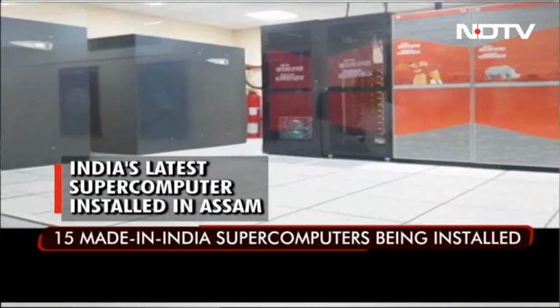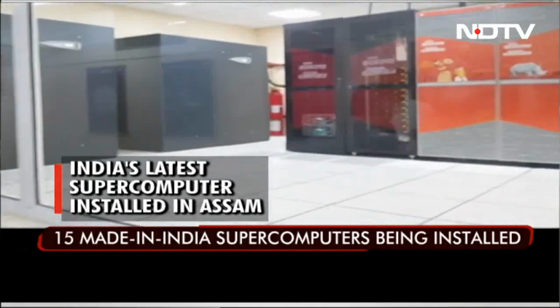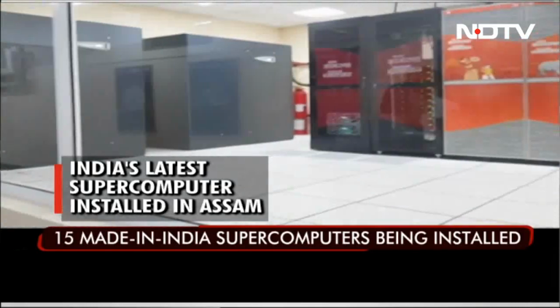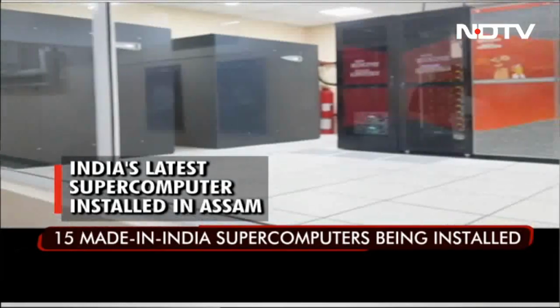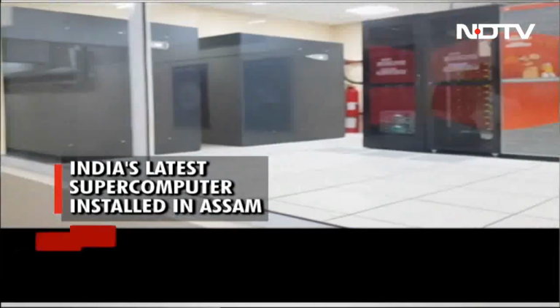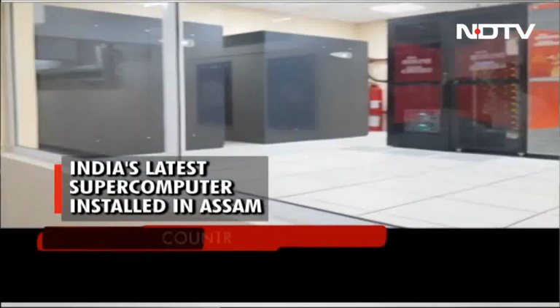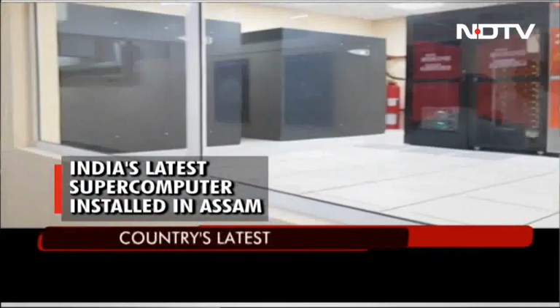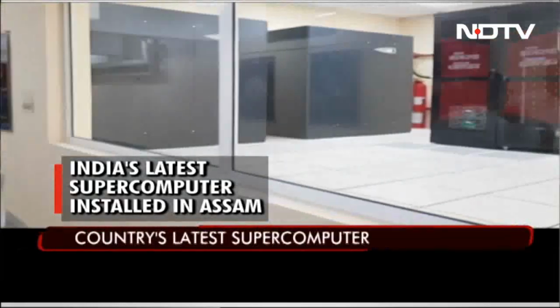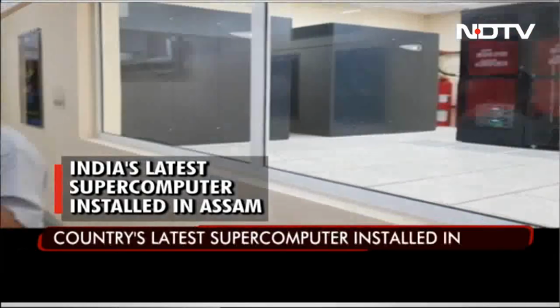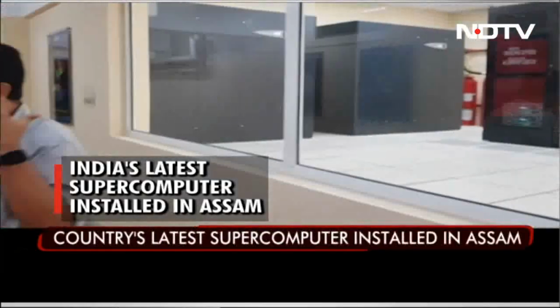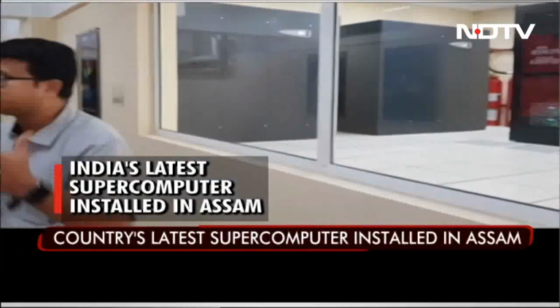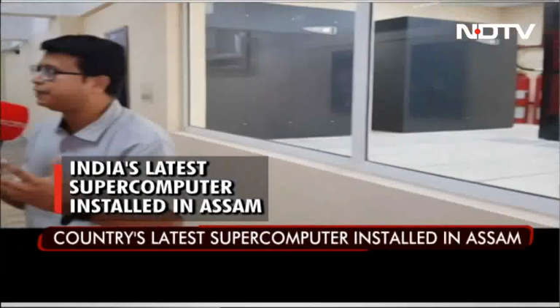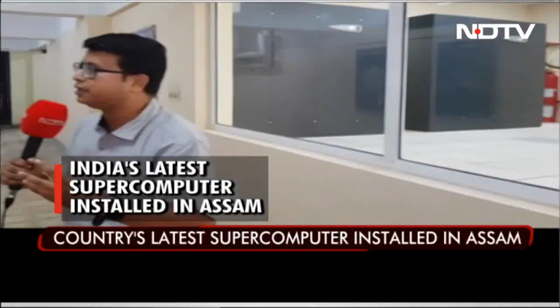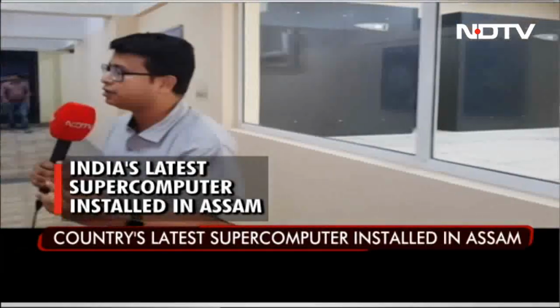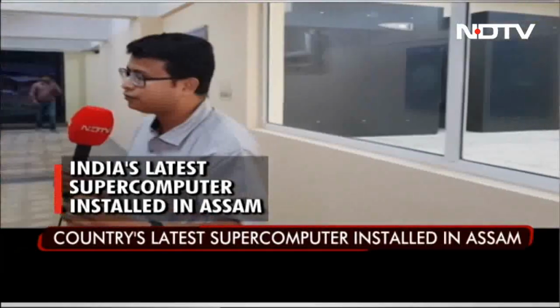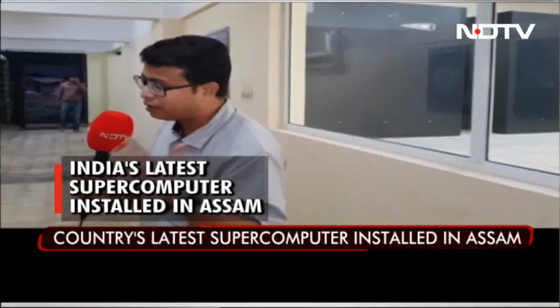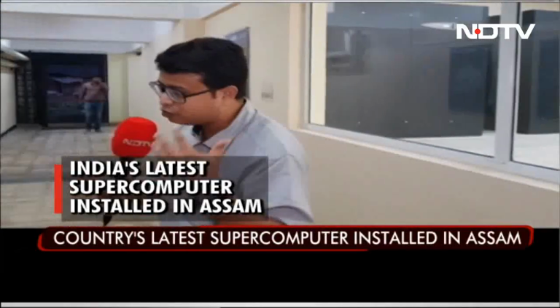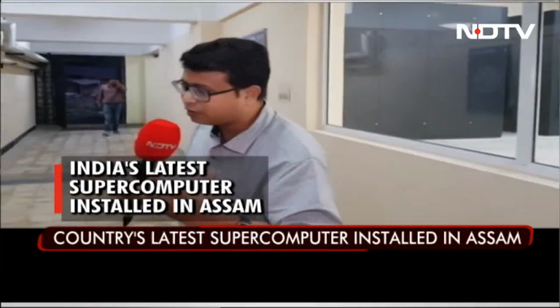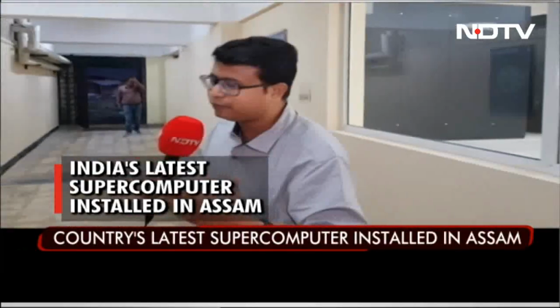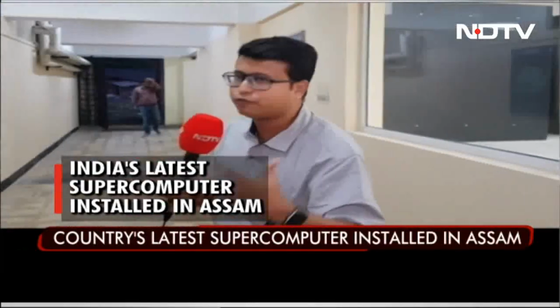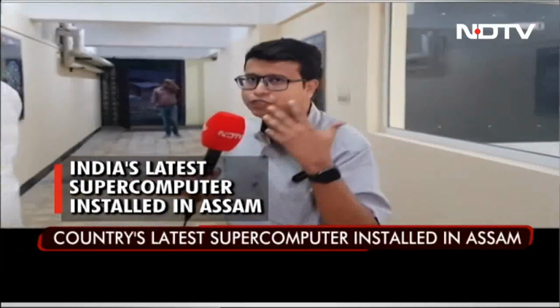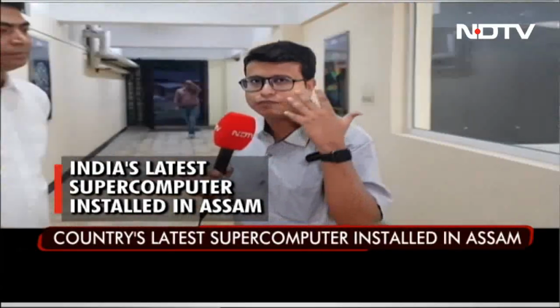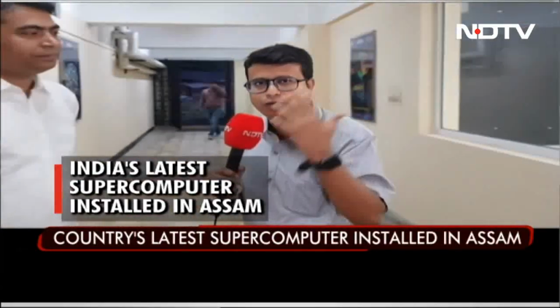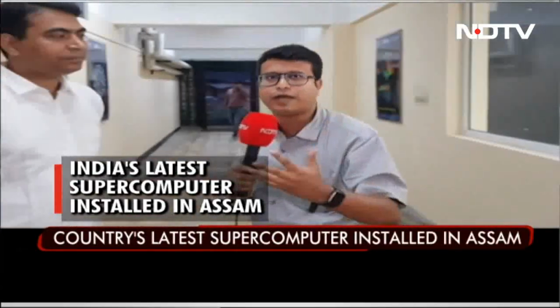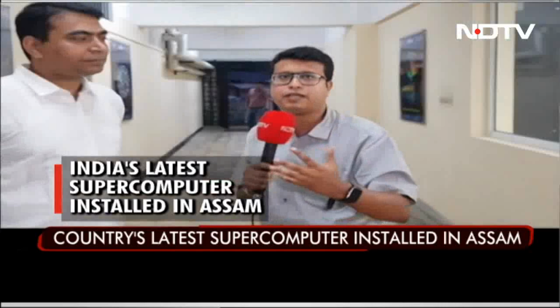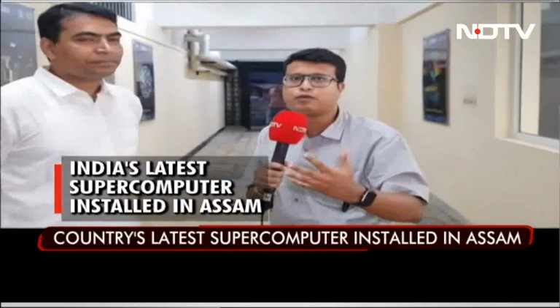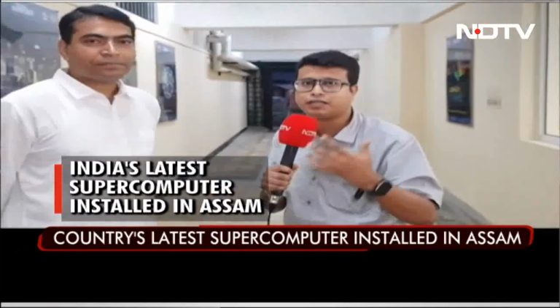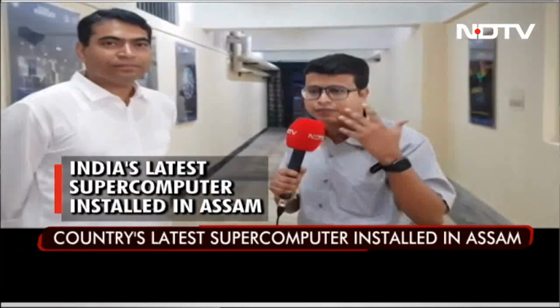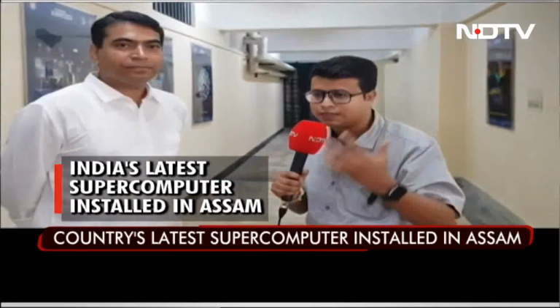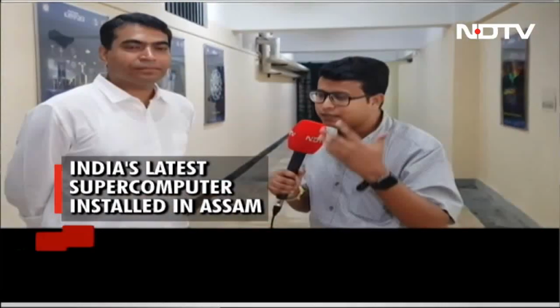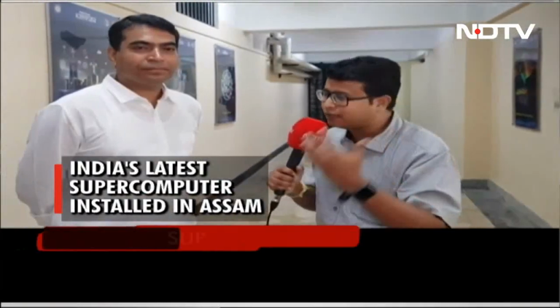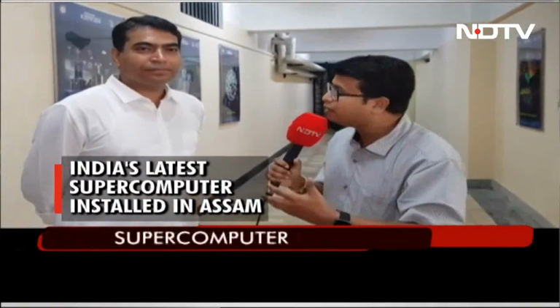To know more about this supercomputer — where it will be used and what its applications are — we are now joined by officials from IIT Guwahati as well as CDAC.